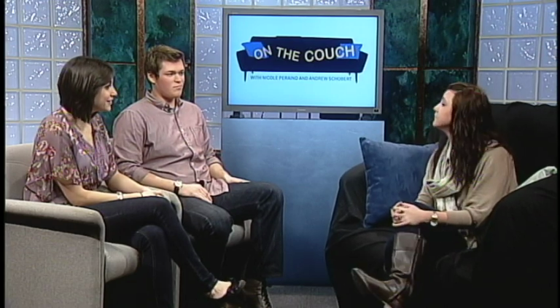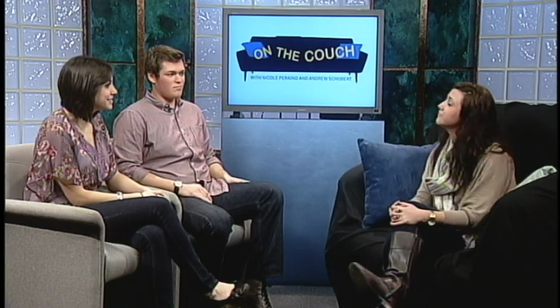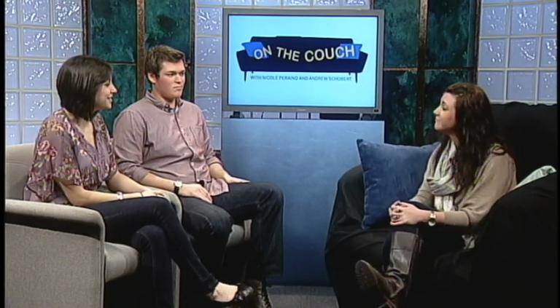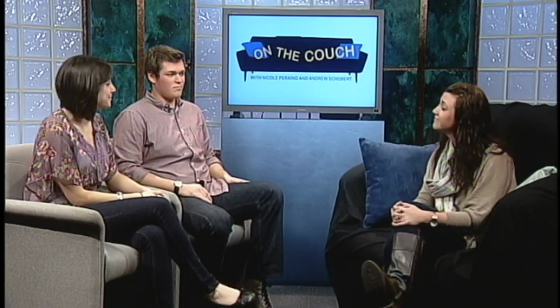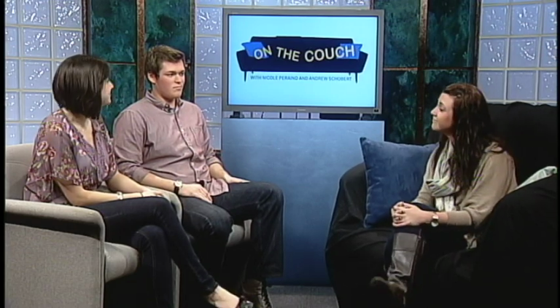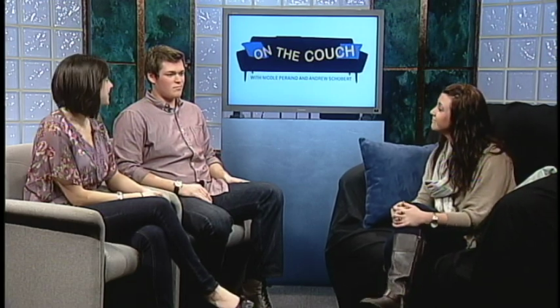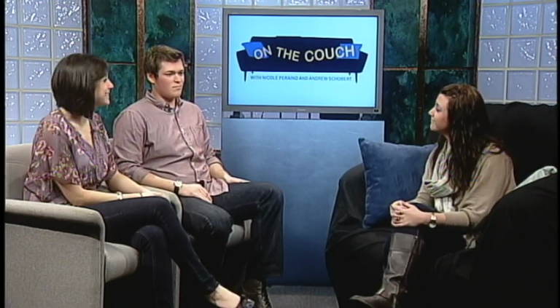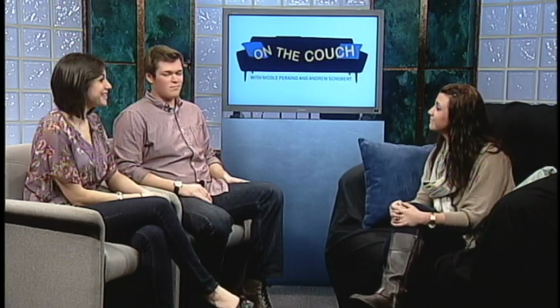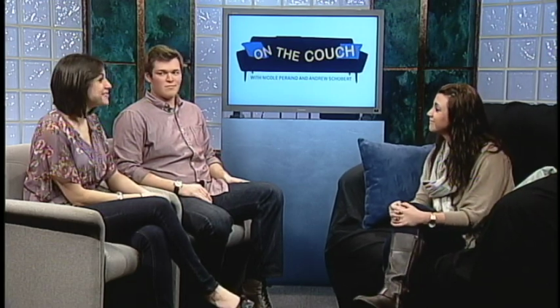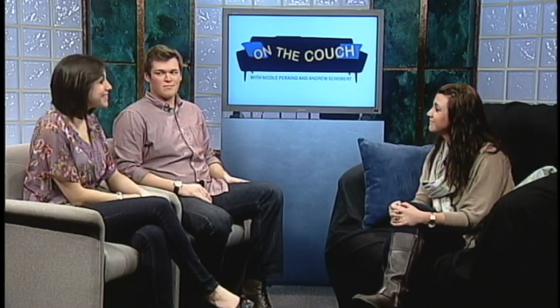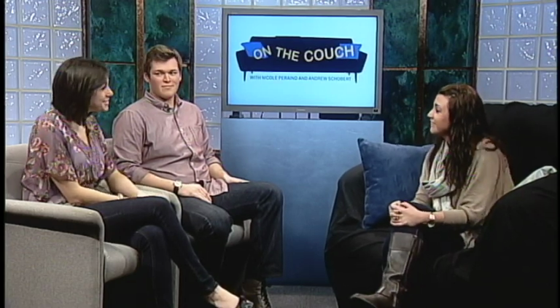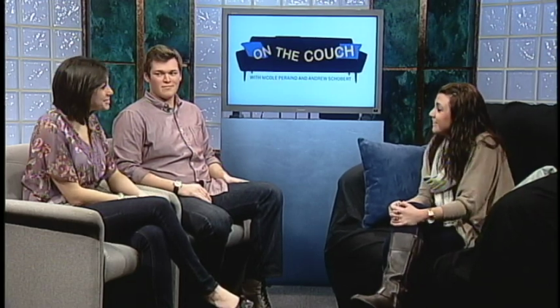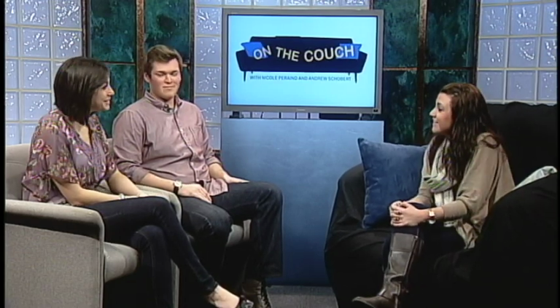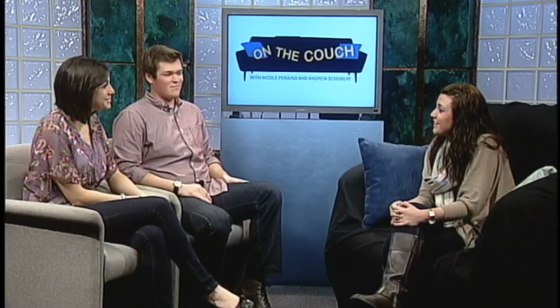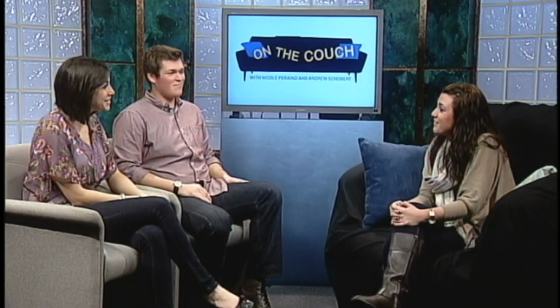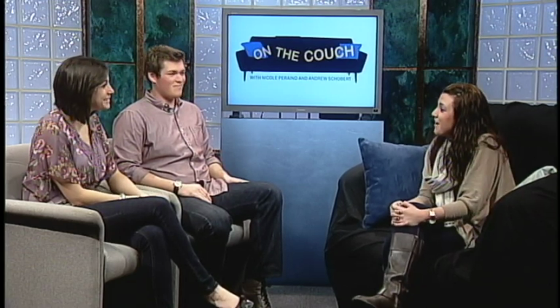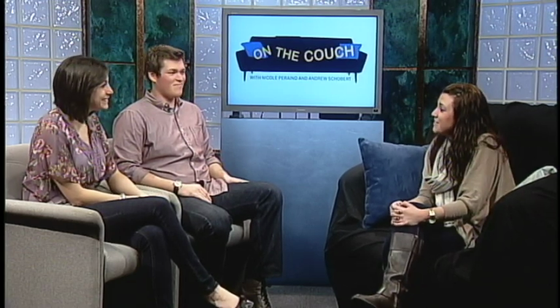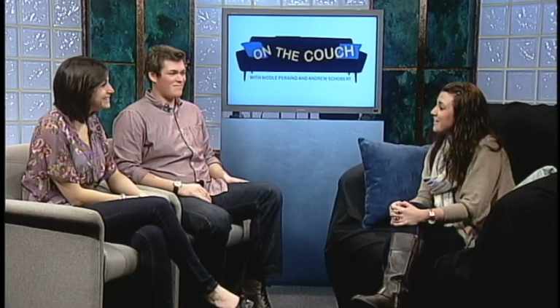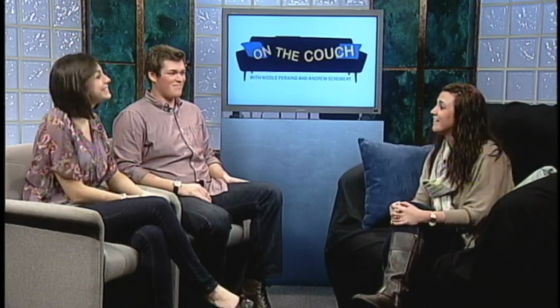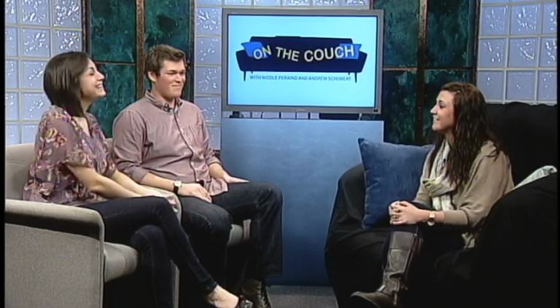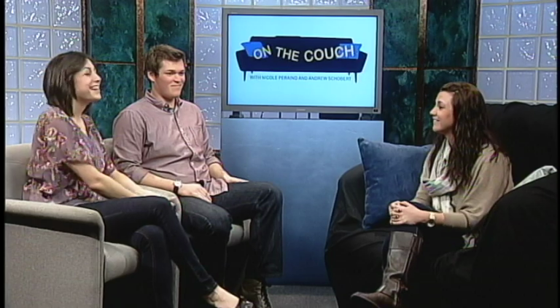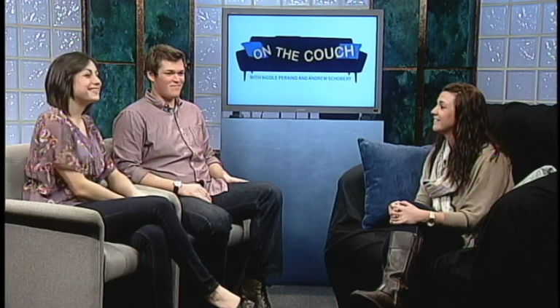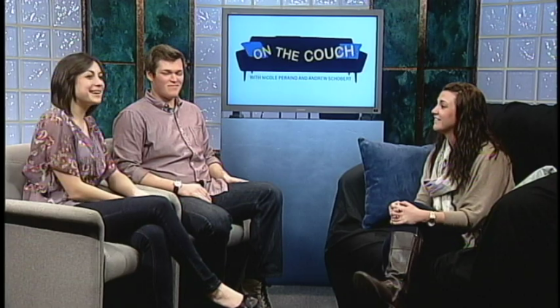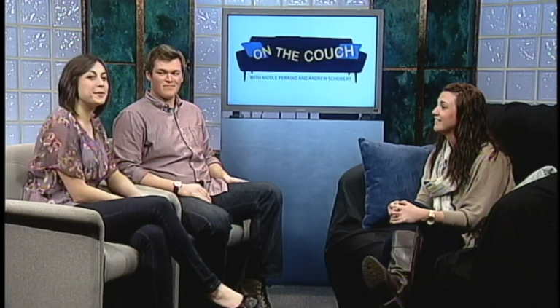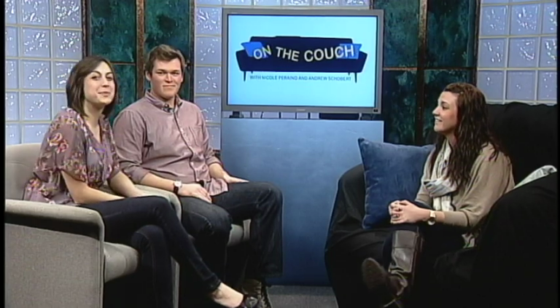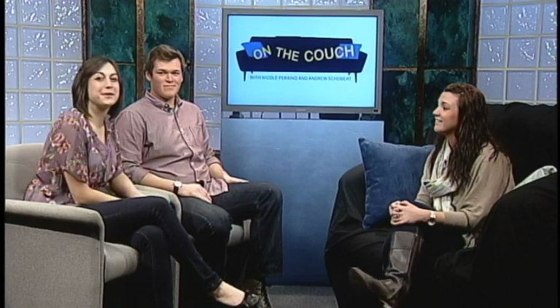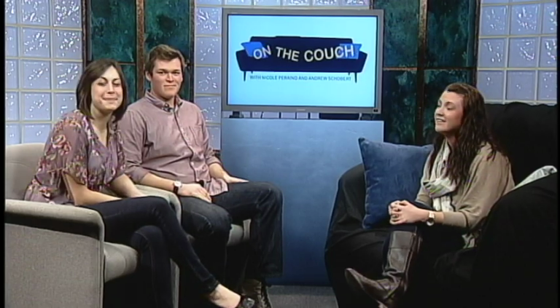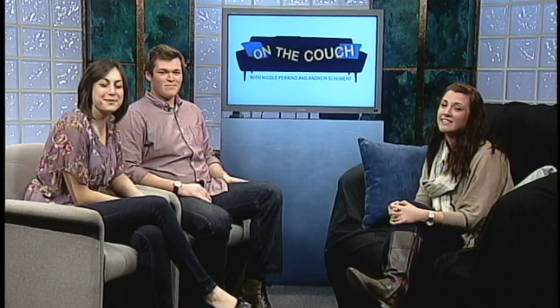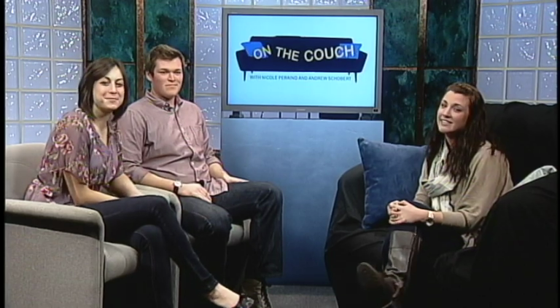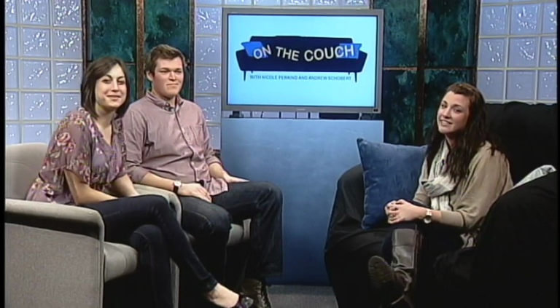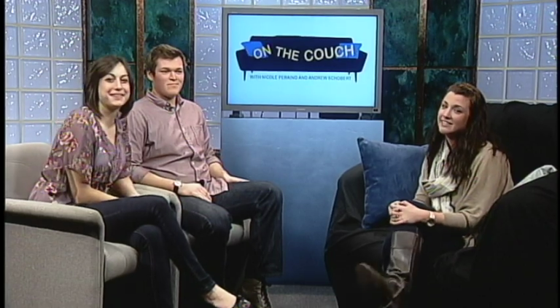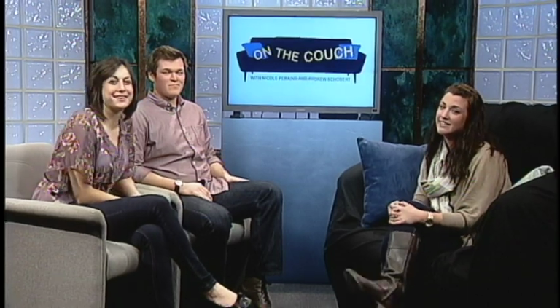All right, Caitlin. Thank you so much for coming on. Thank you for having me. All right, and we will be right back with more On The Couch.